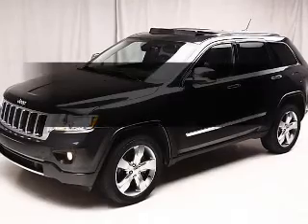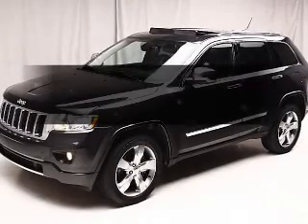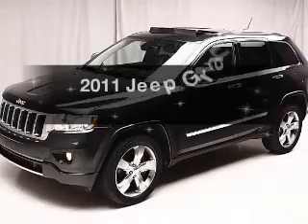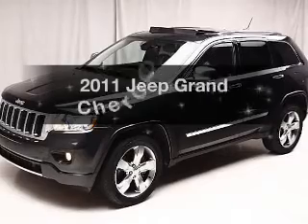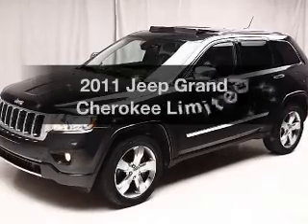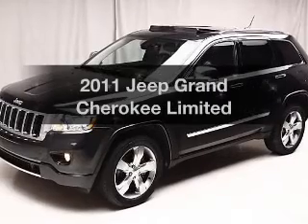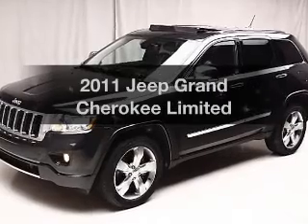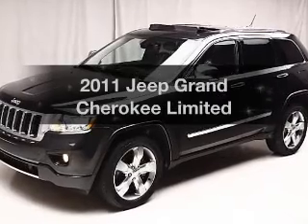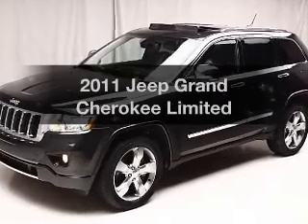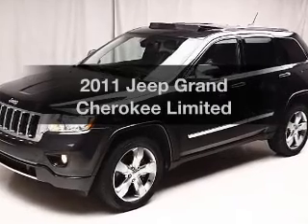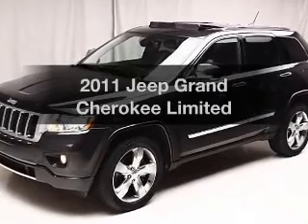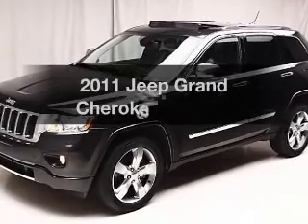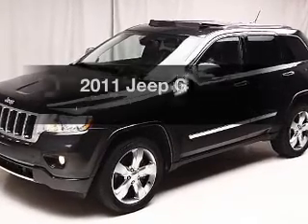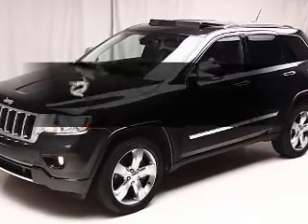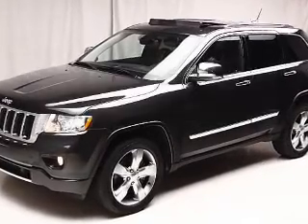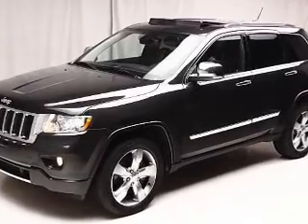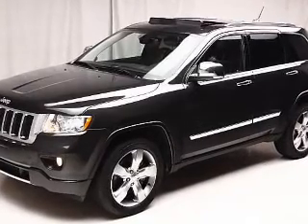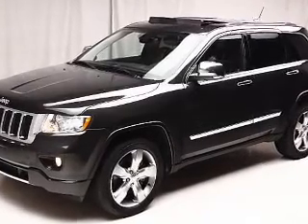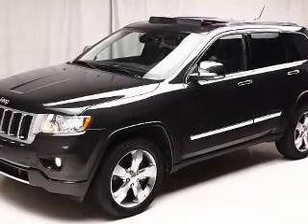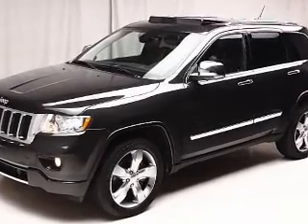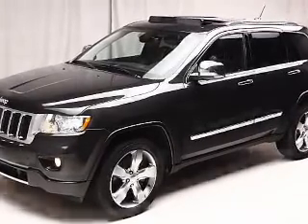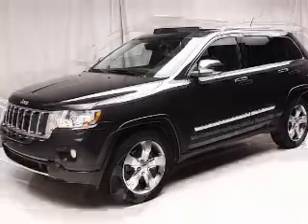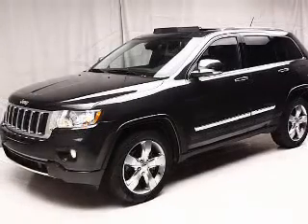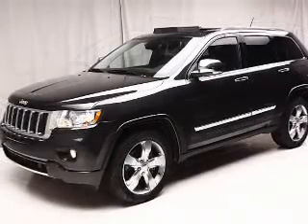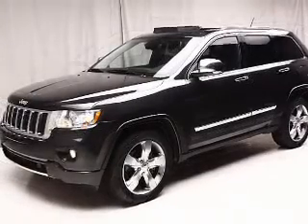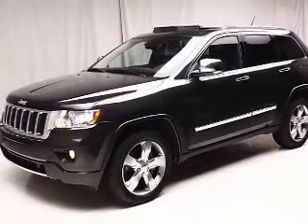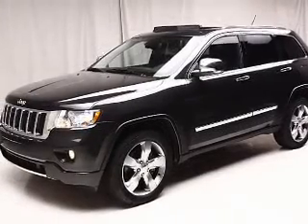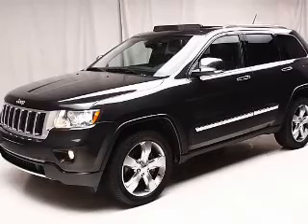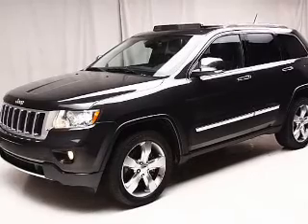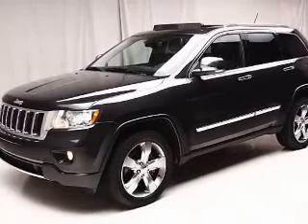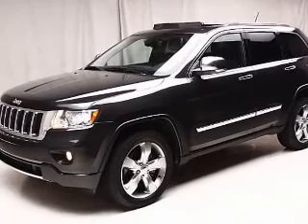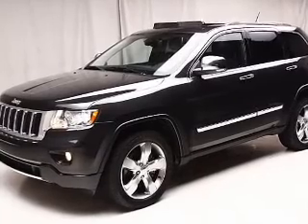Get noticed in this 2011 Jeep Grand Cherokee. If you're looking for an automobile with great attributes, look no further.